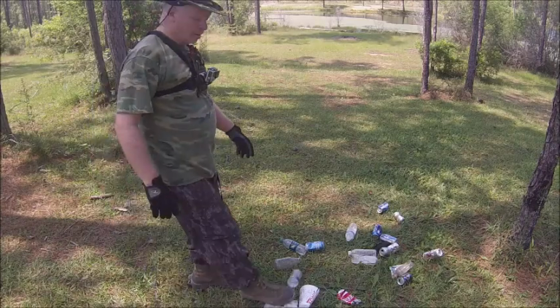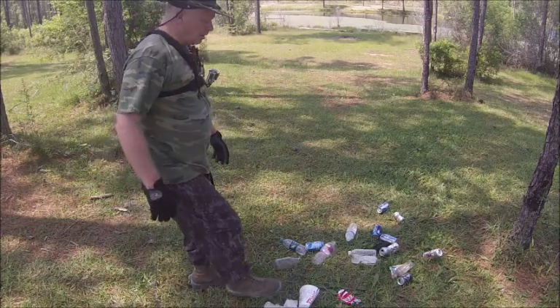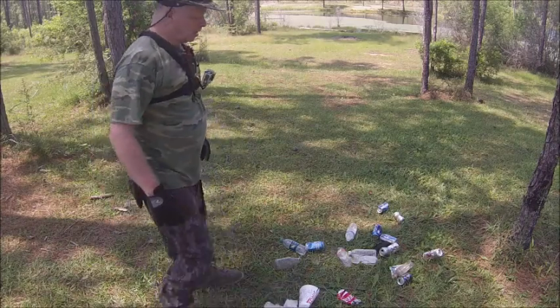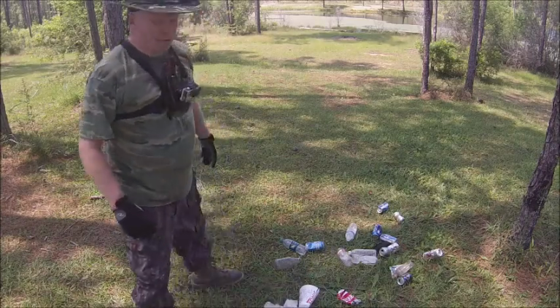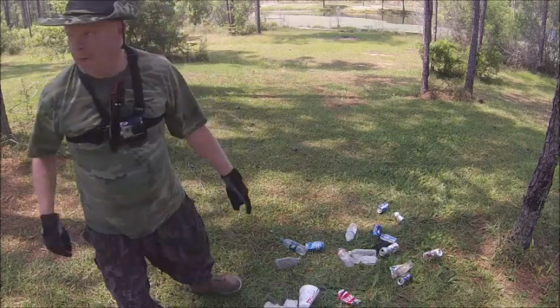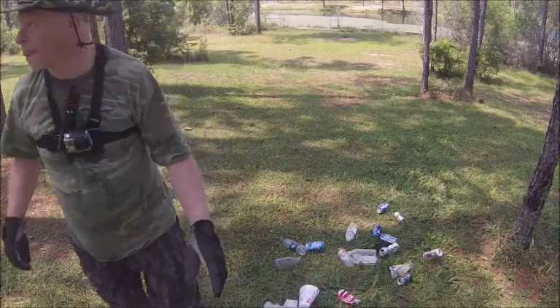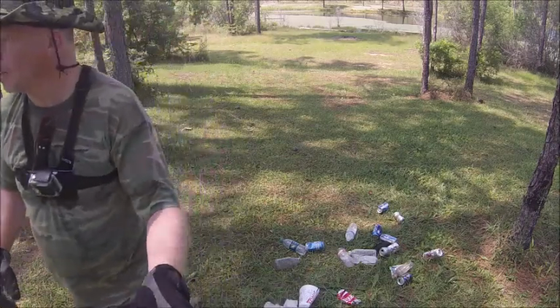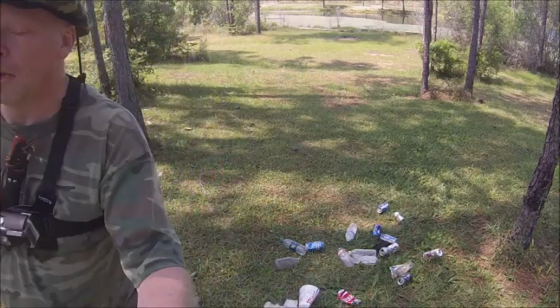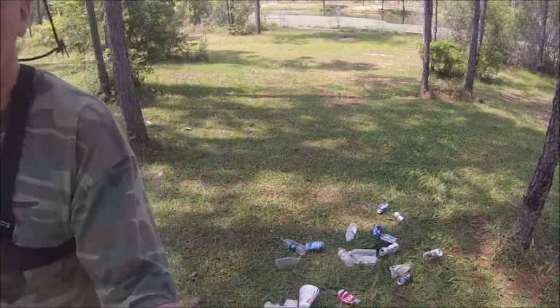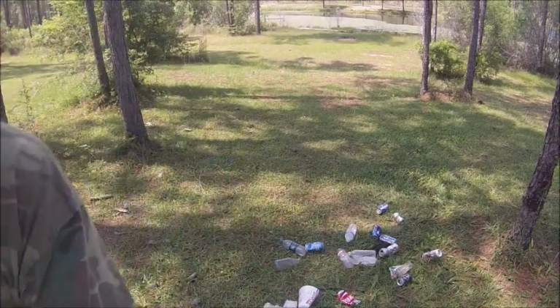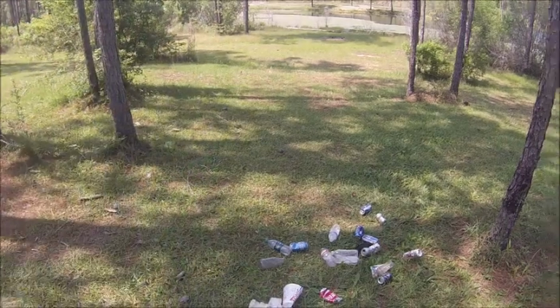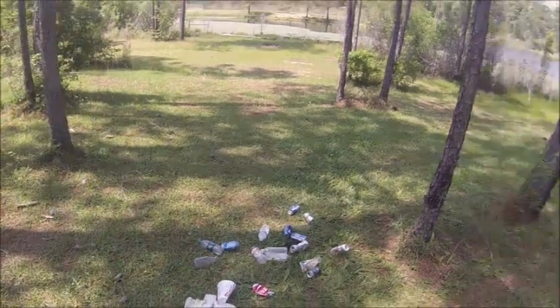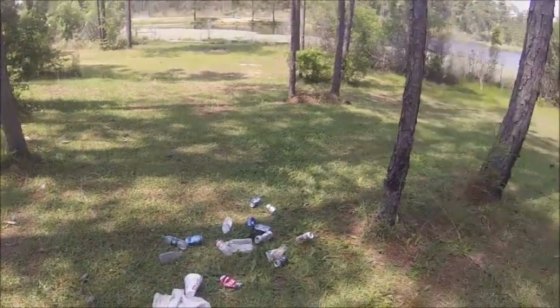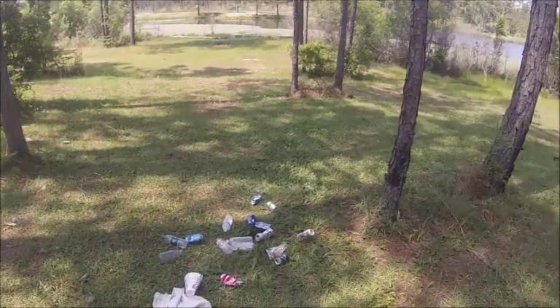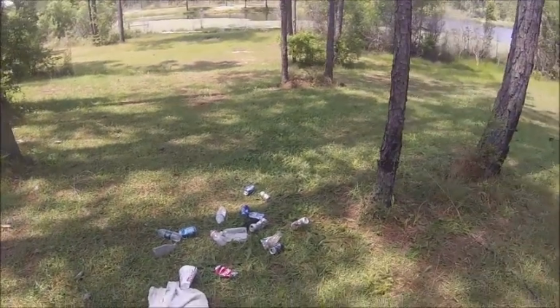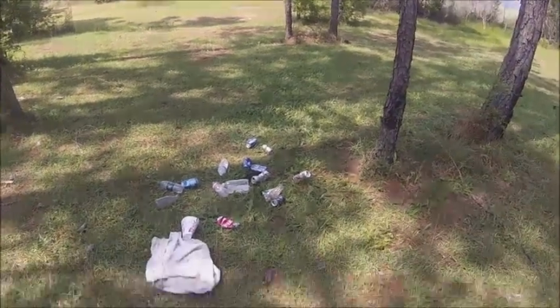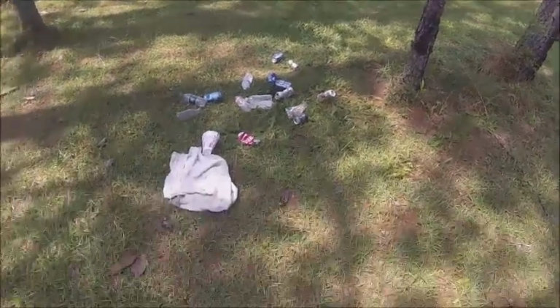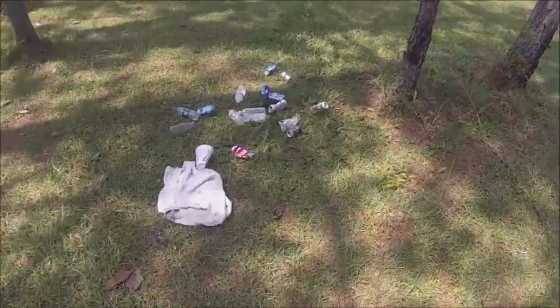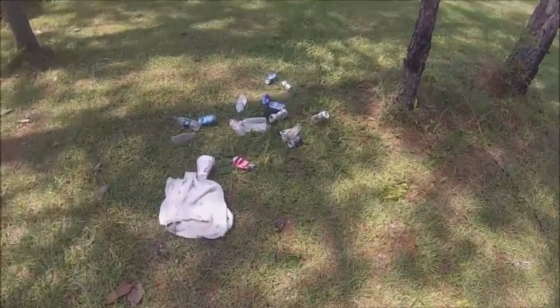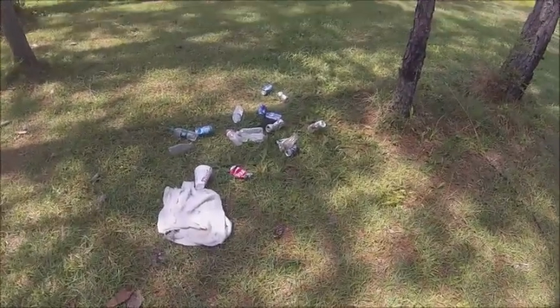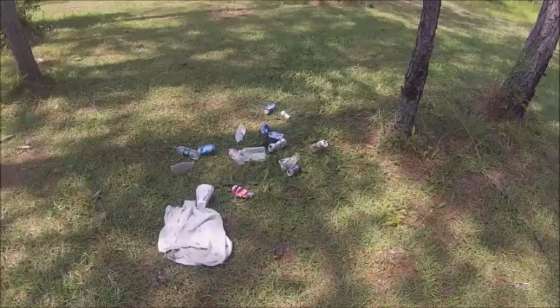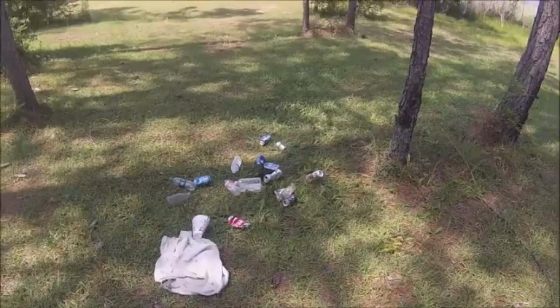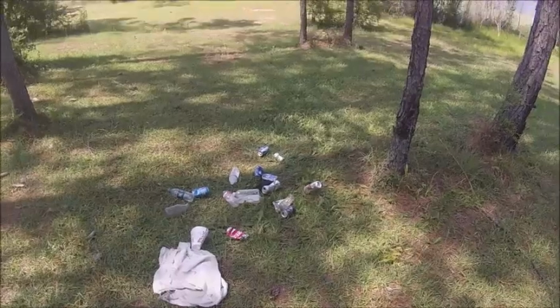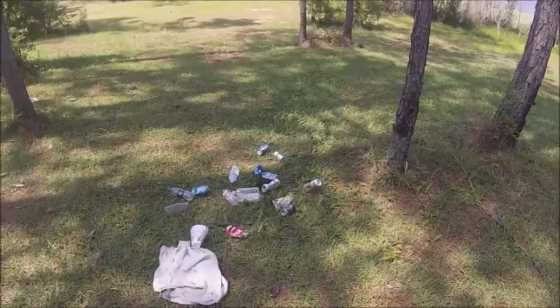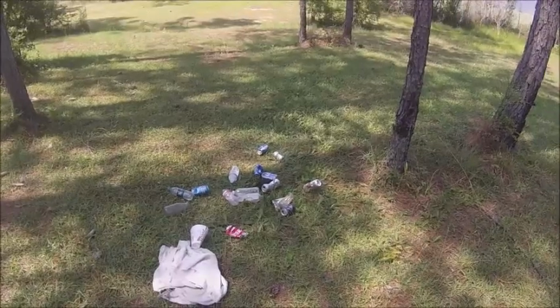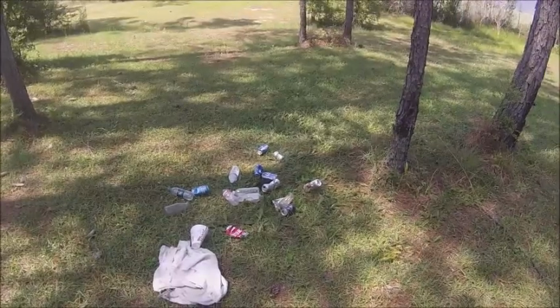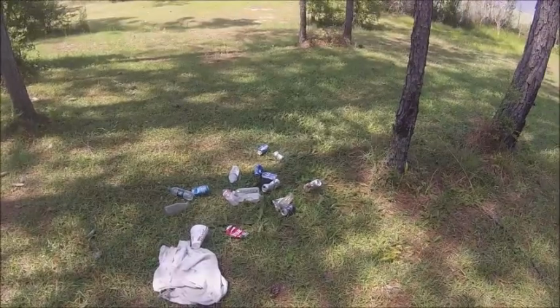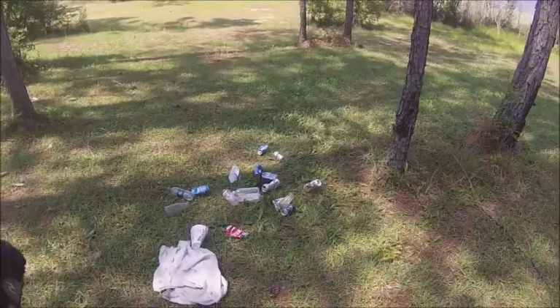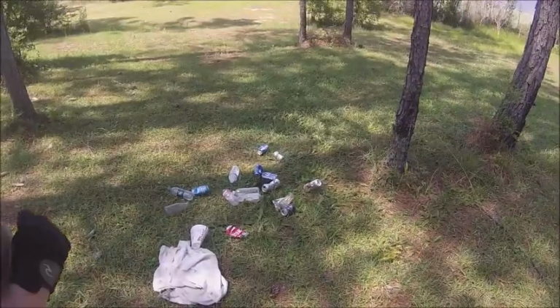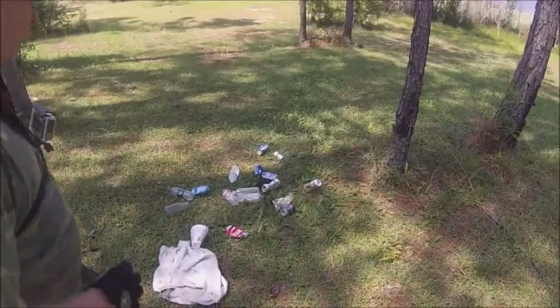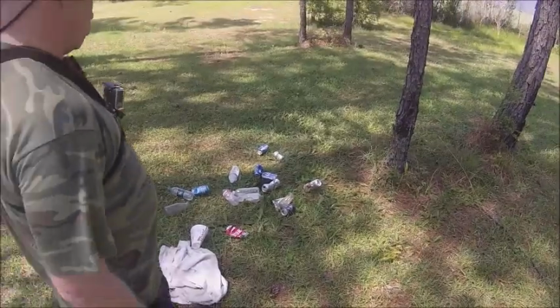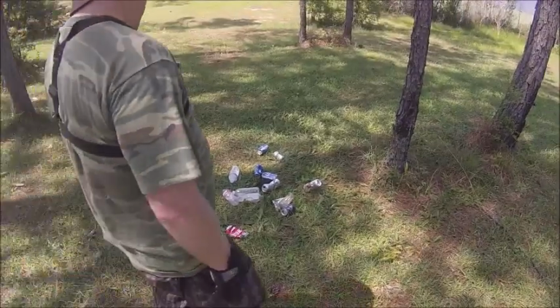Now, remember, trash is everywhere. I want to show you how to make these crawfish traps.